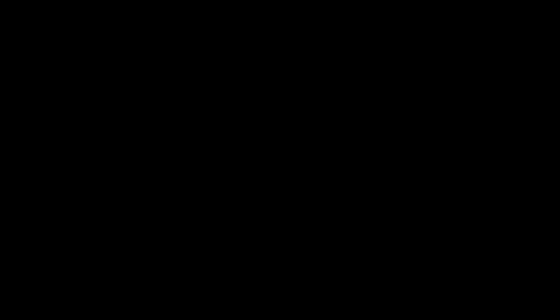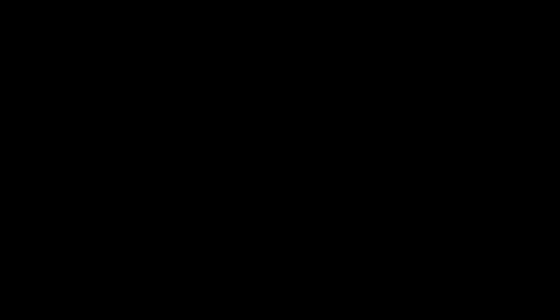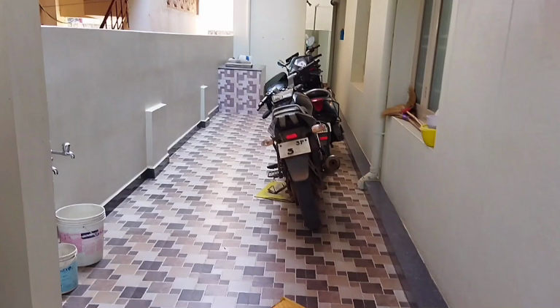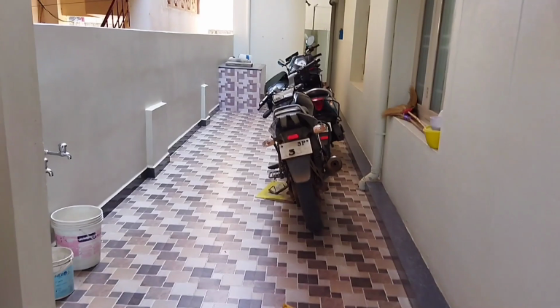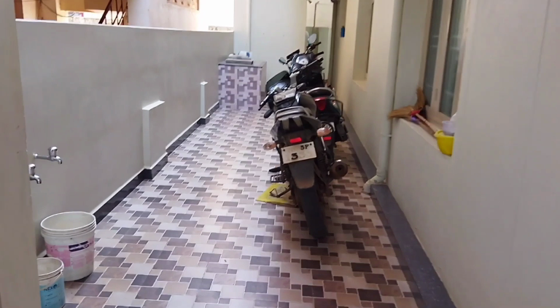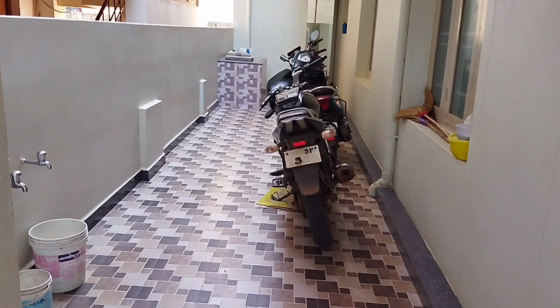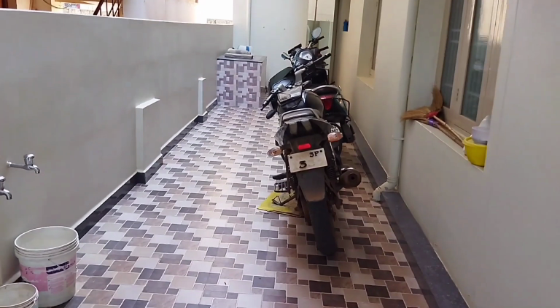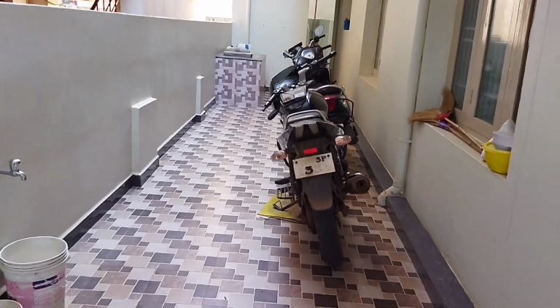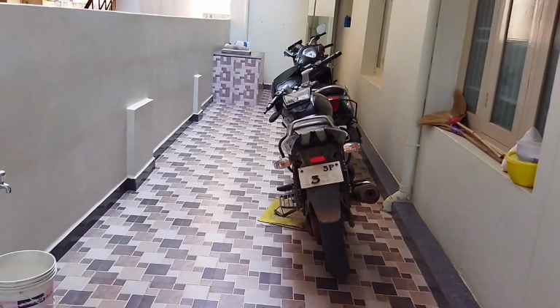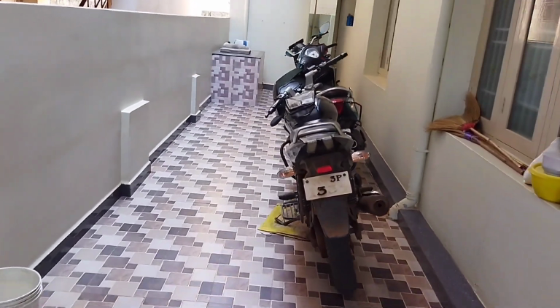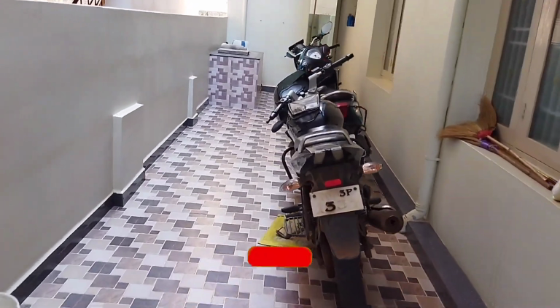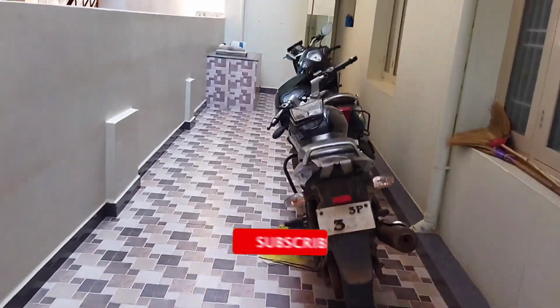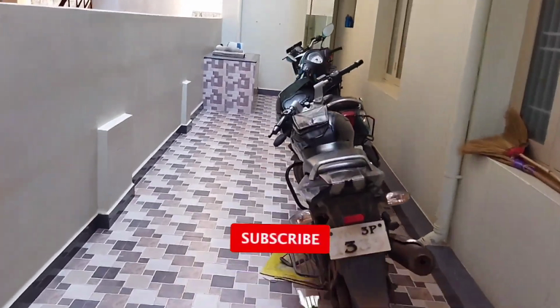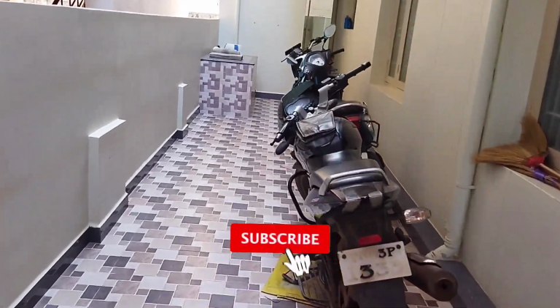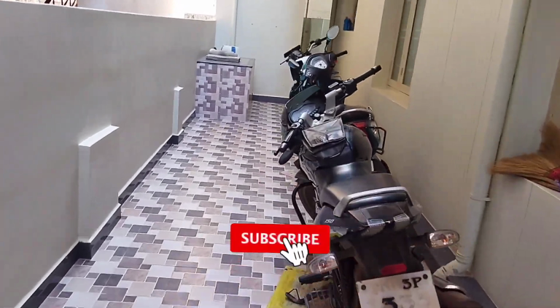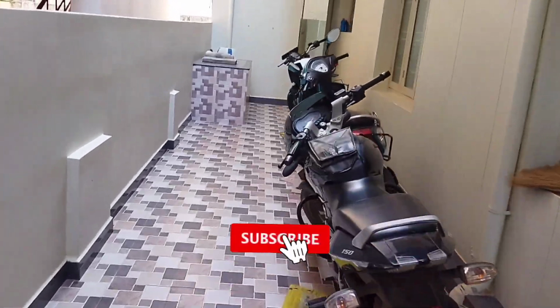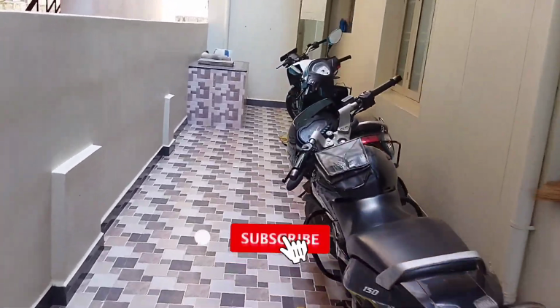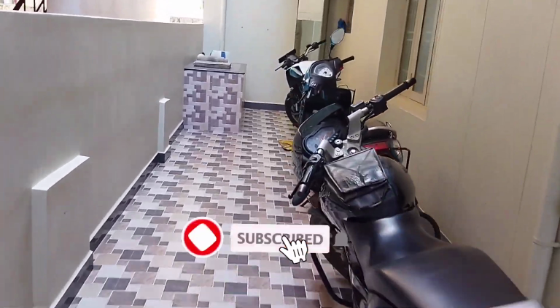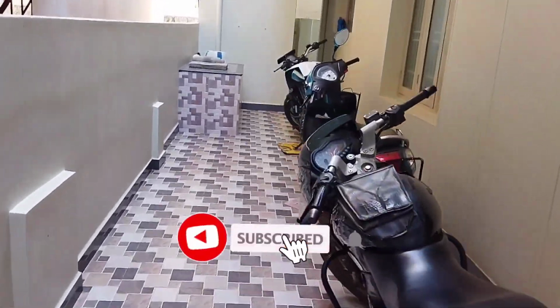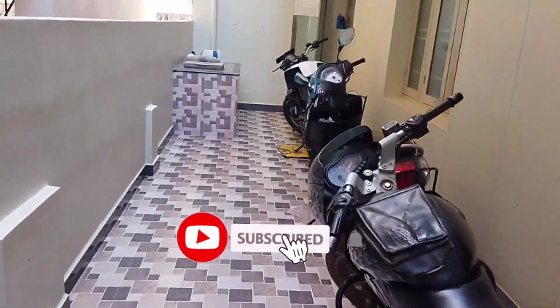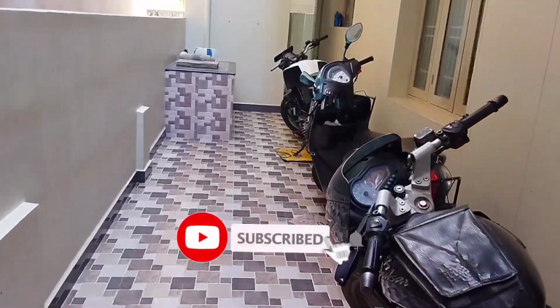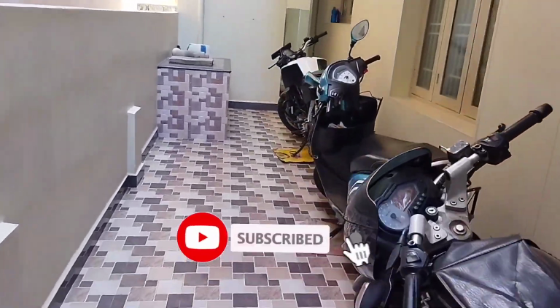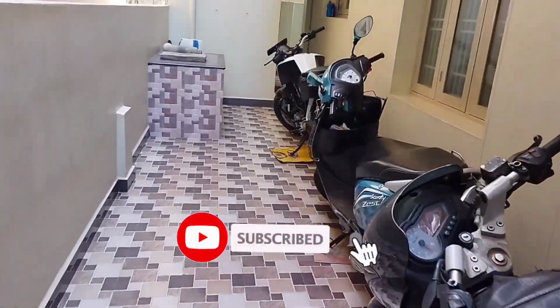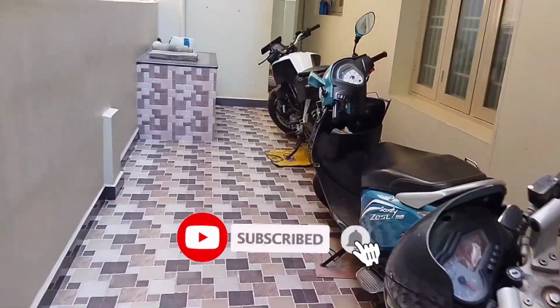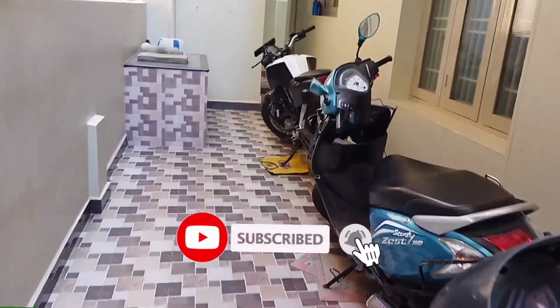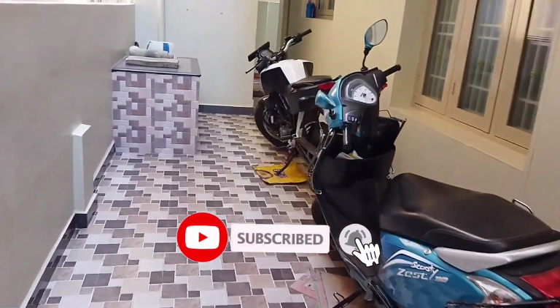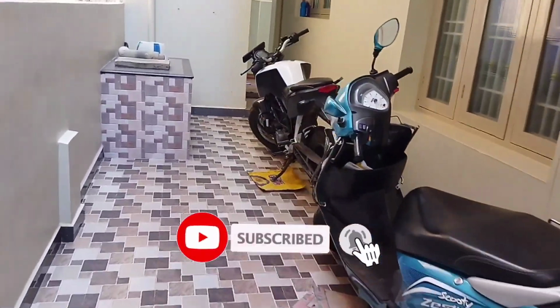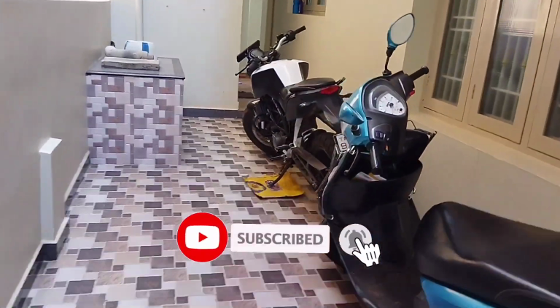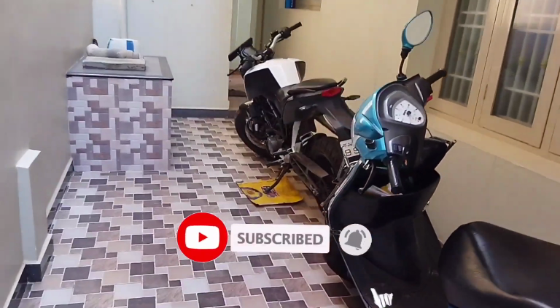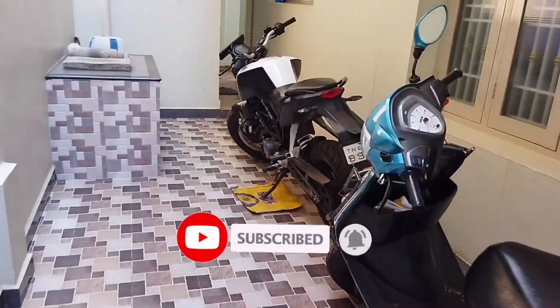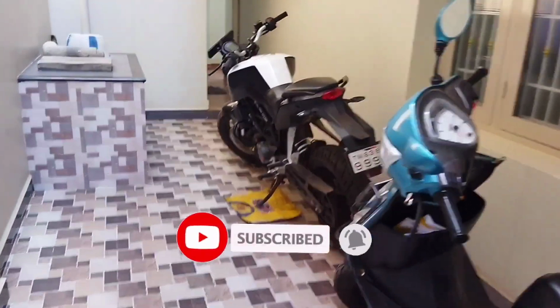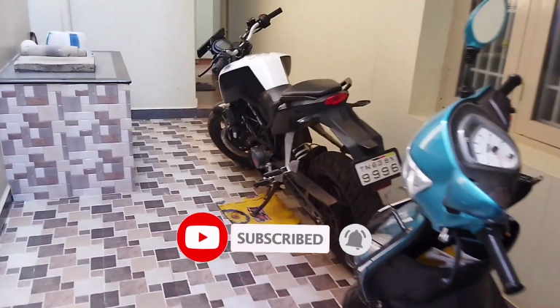Hello guys, welcome back to my channel. In our channel, we have a bike delivery video.